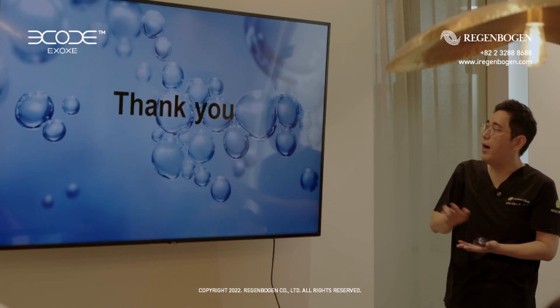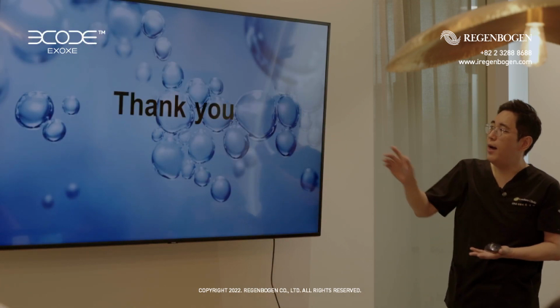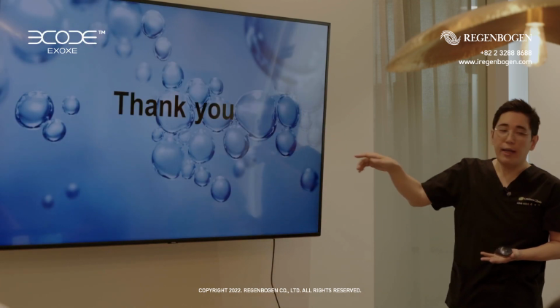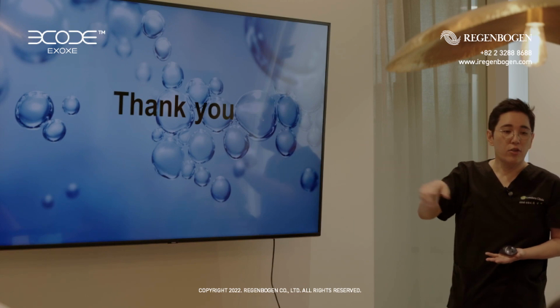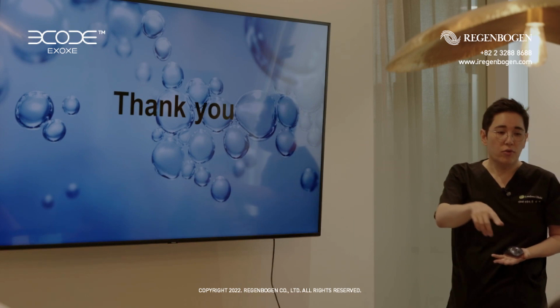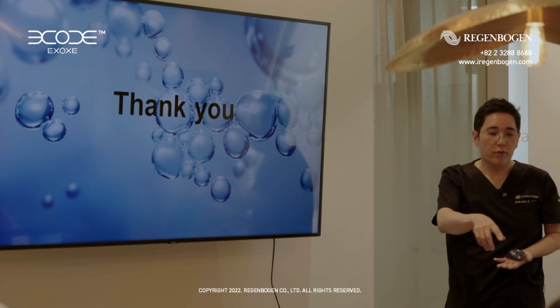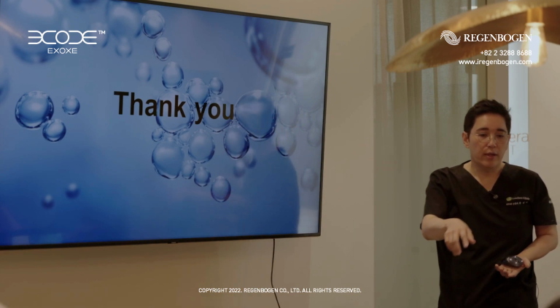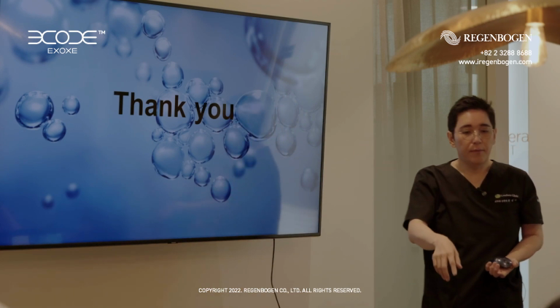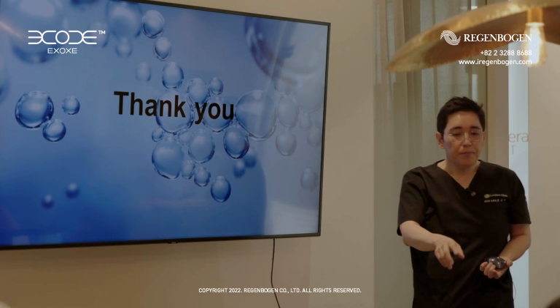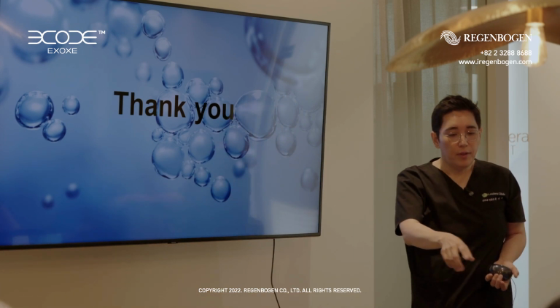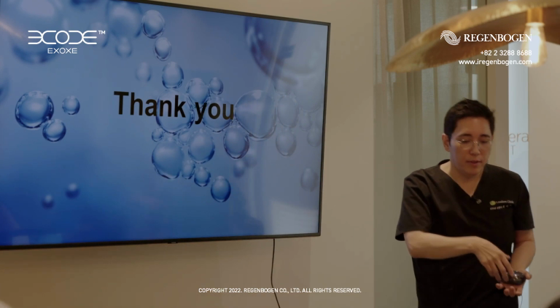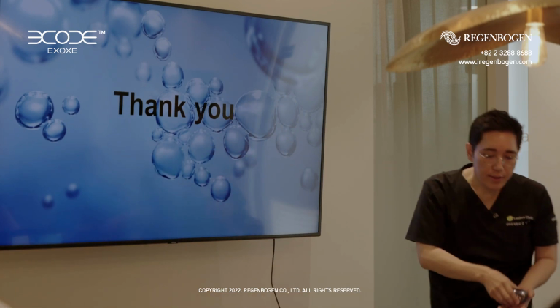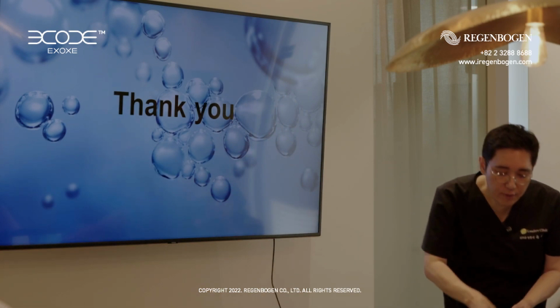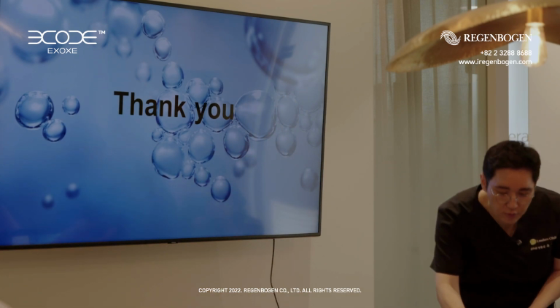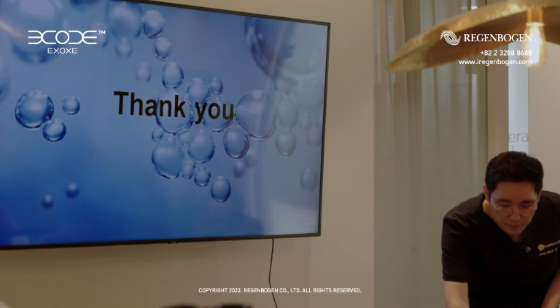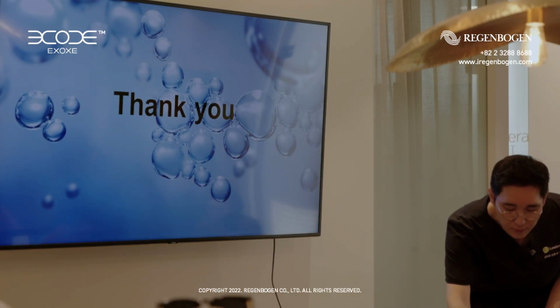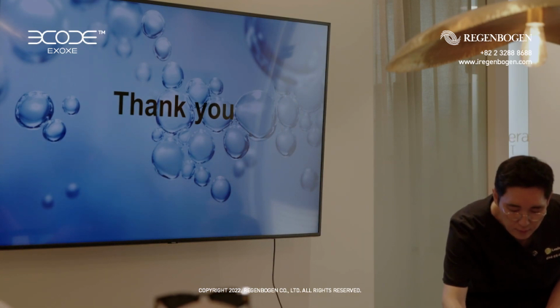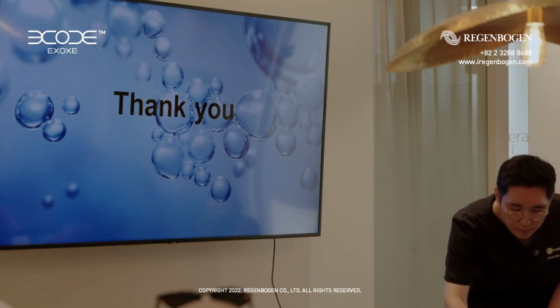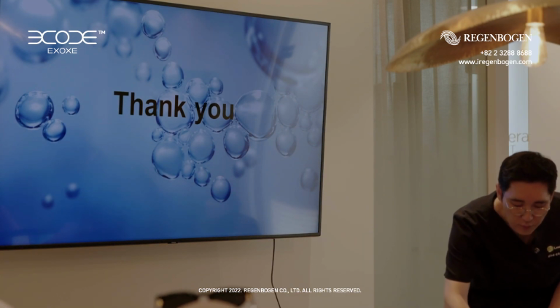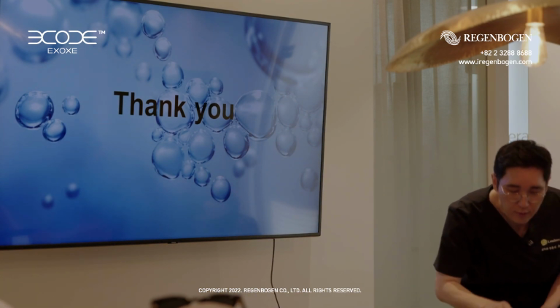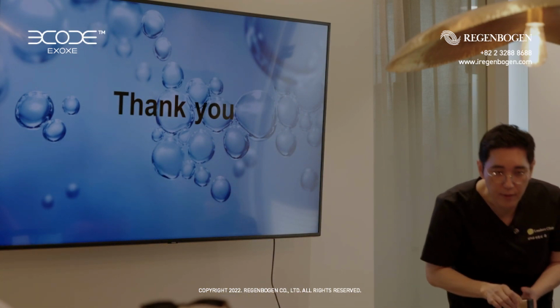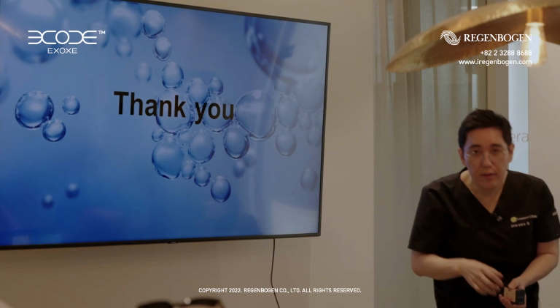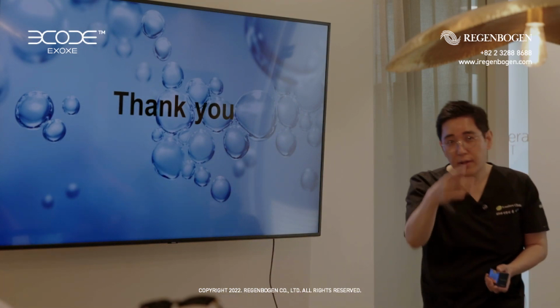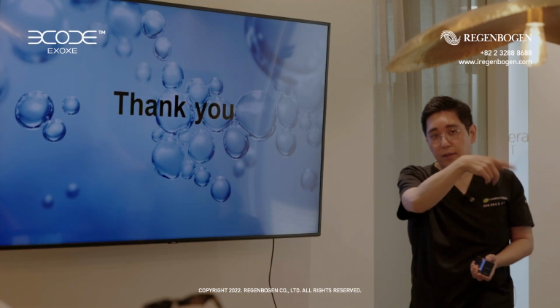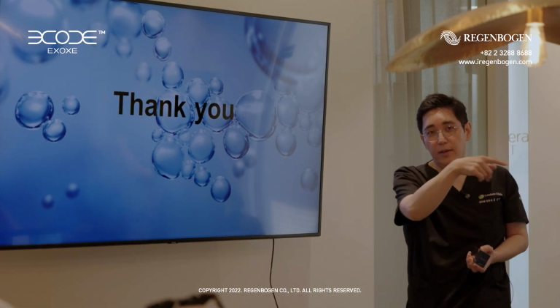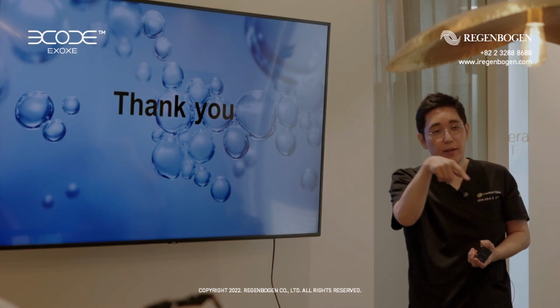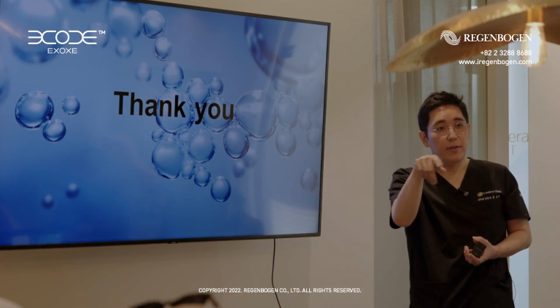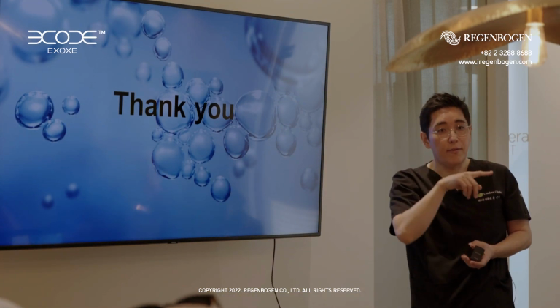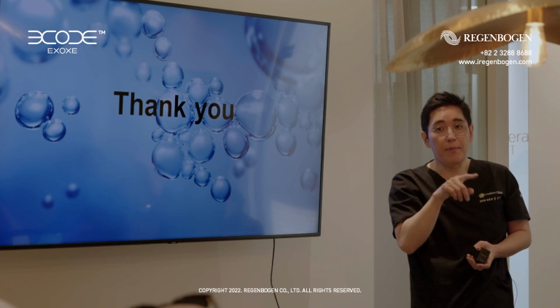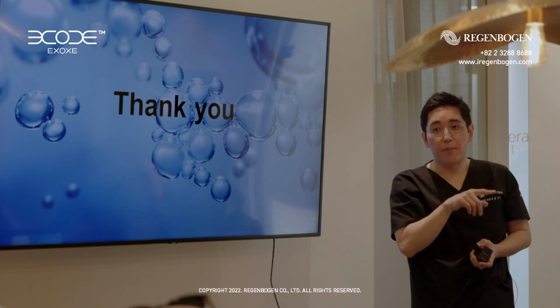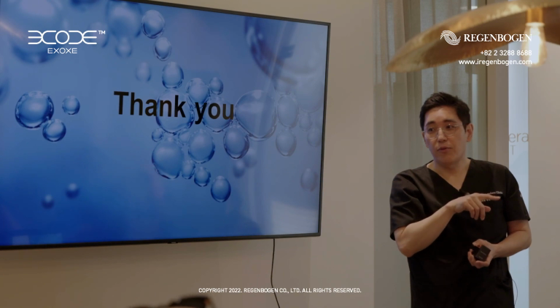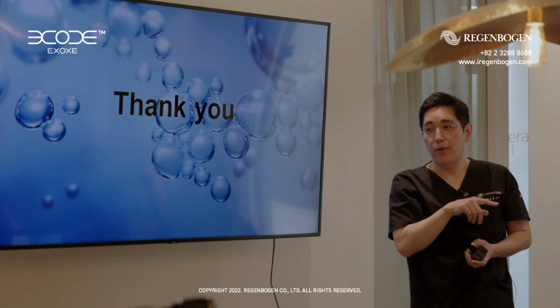I can show you this exo-germ treatment in a live demonstration.